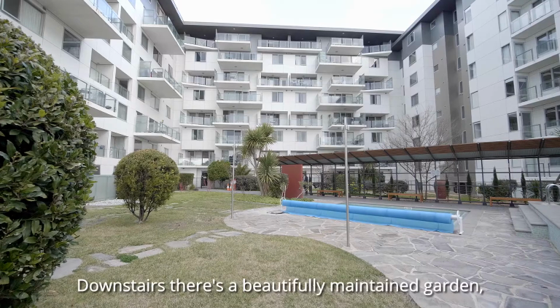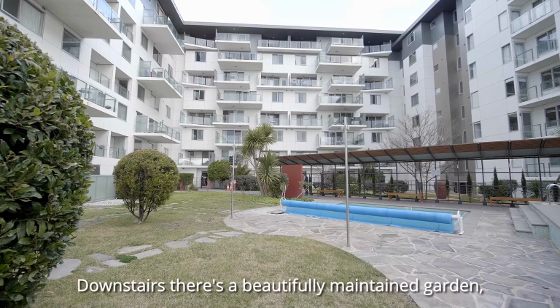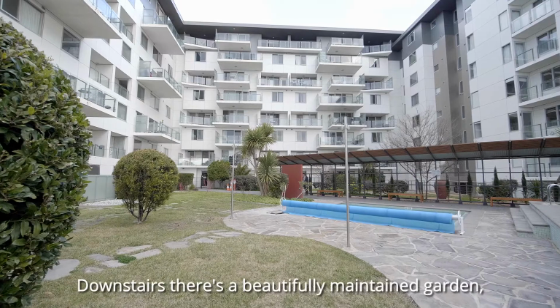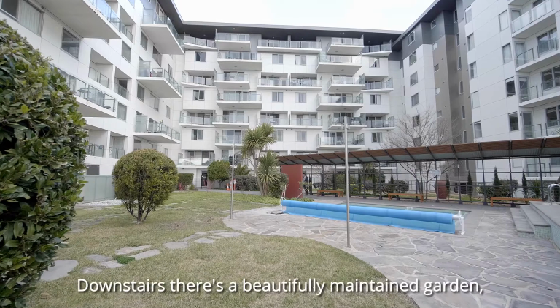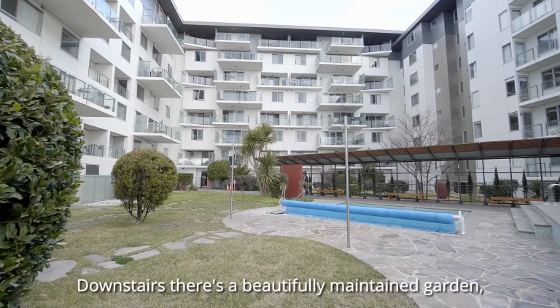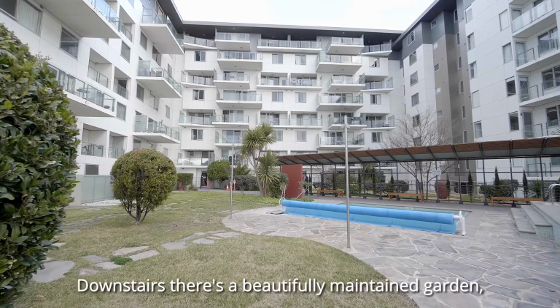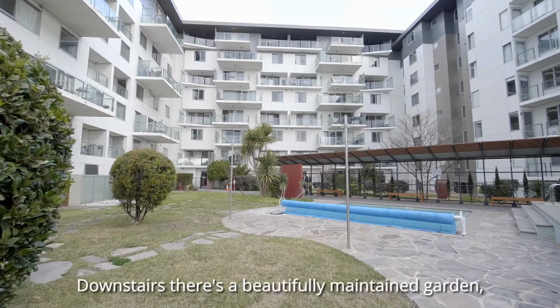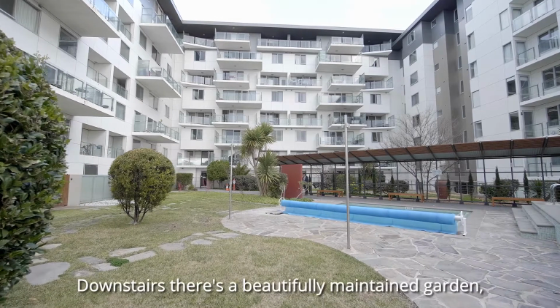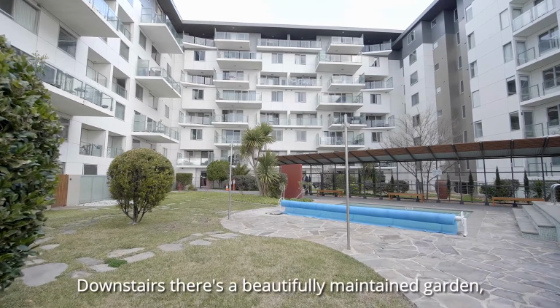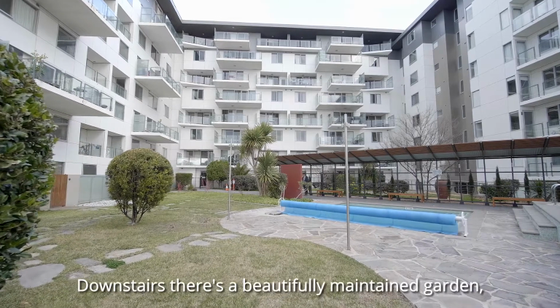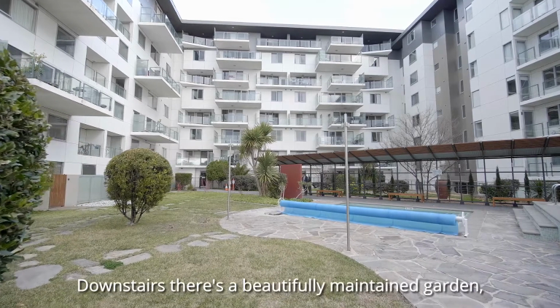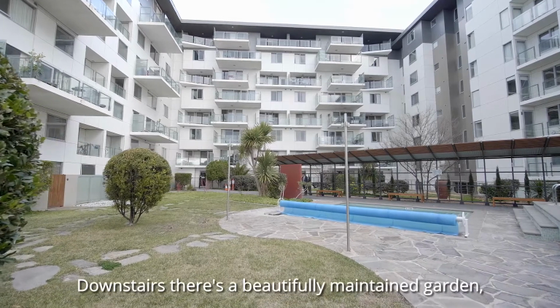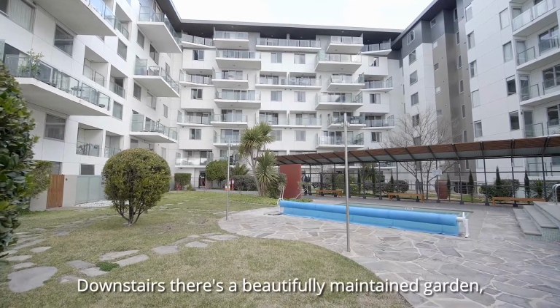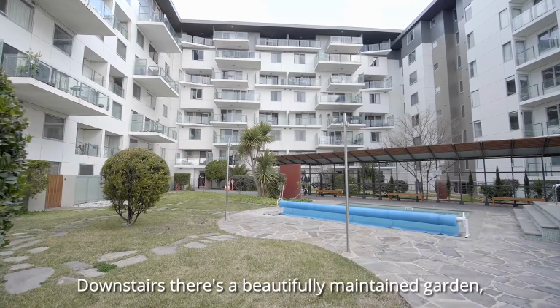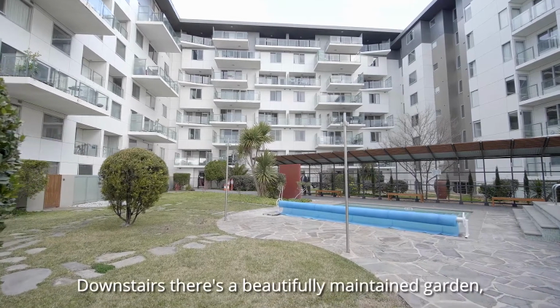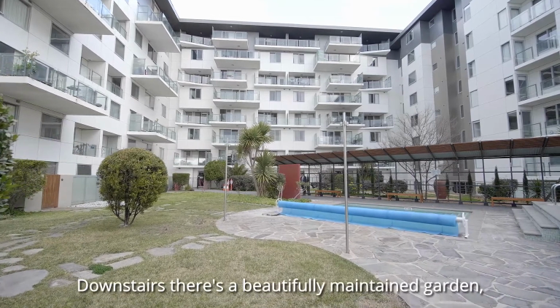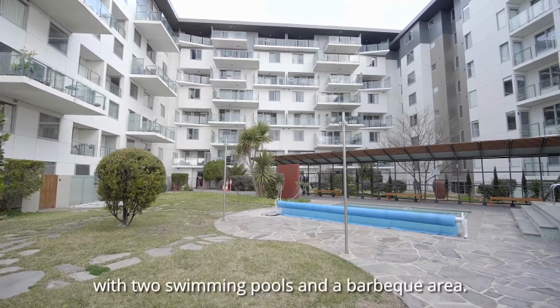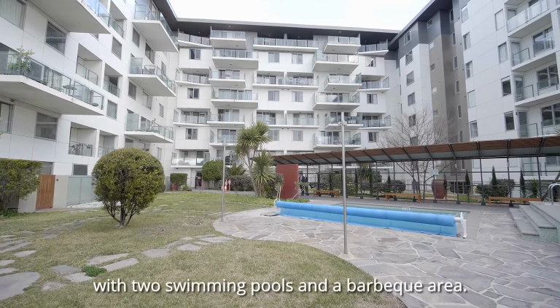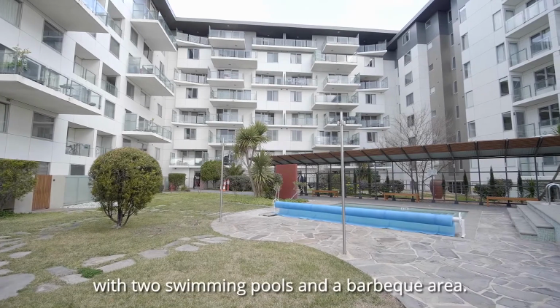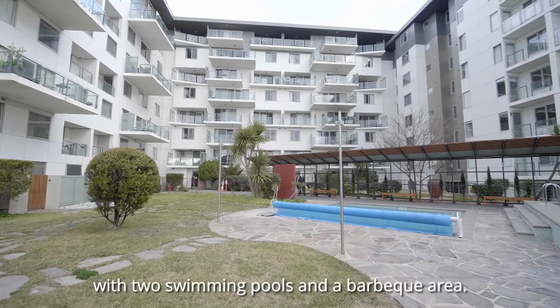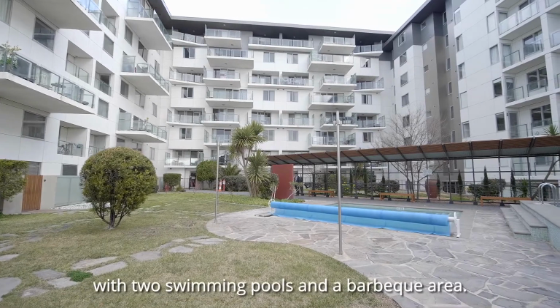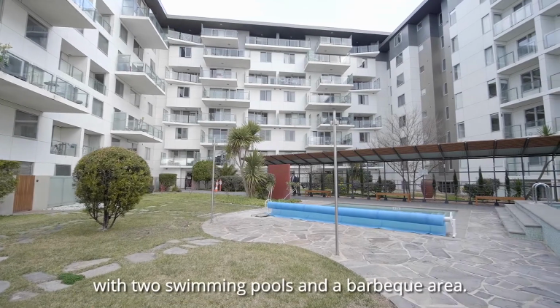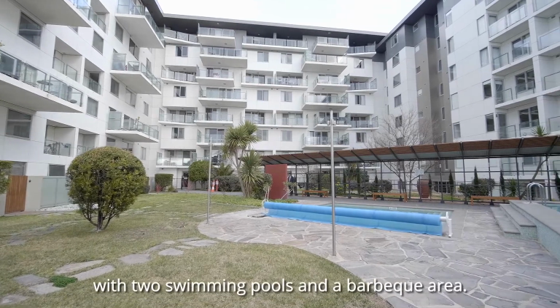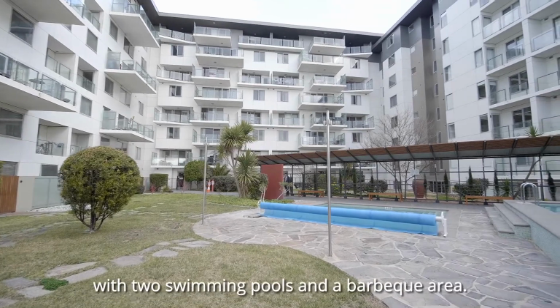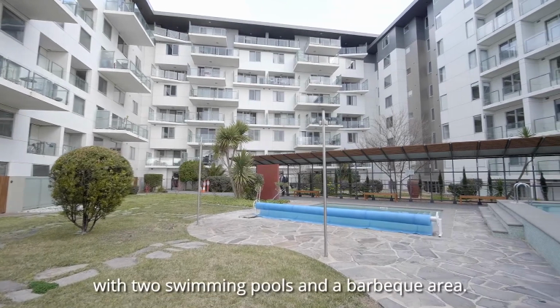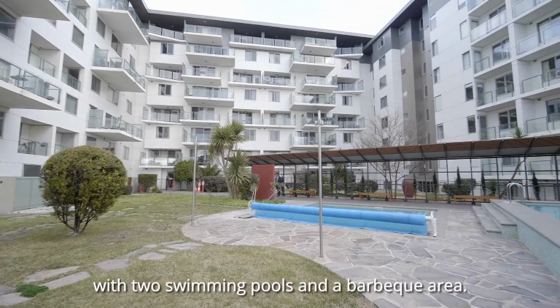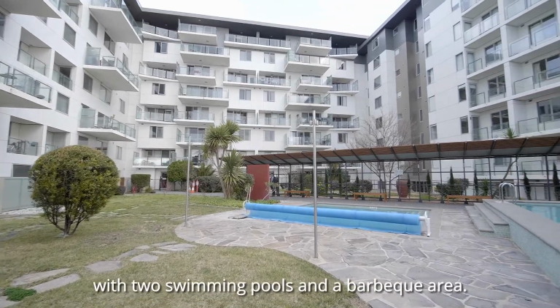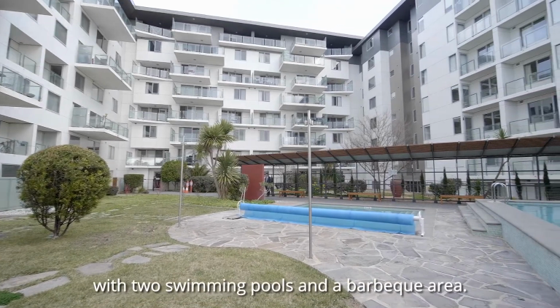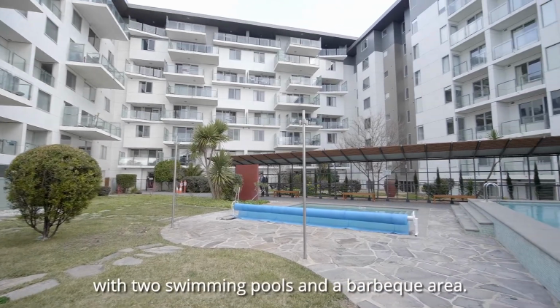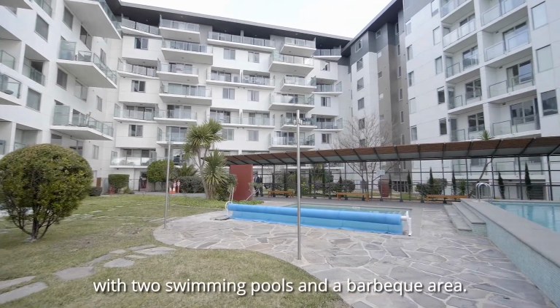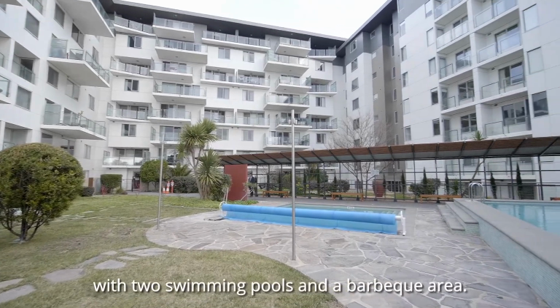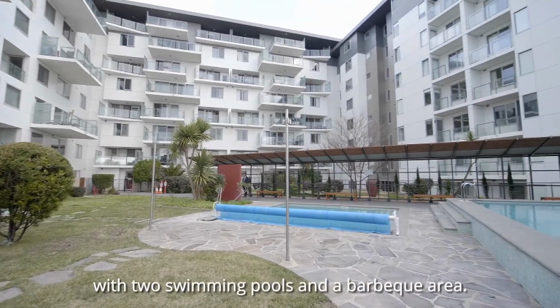Downstairs there's a beautifully maintained garden with two swimming pools and a barbecue area.